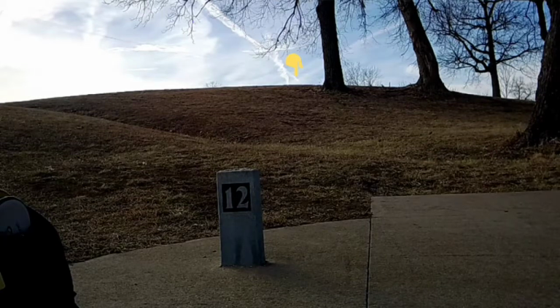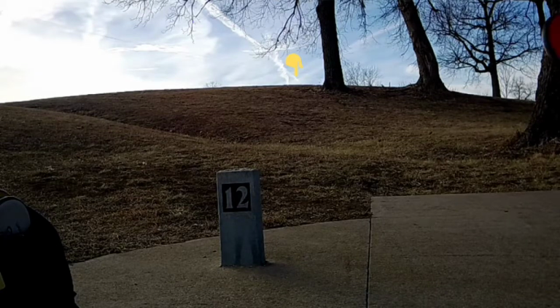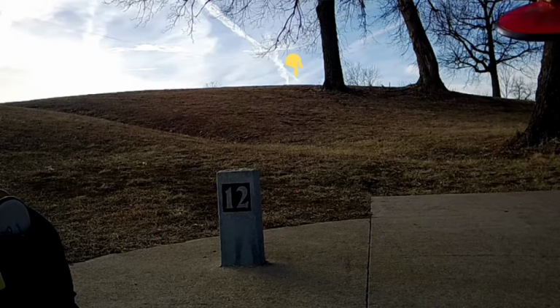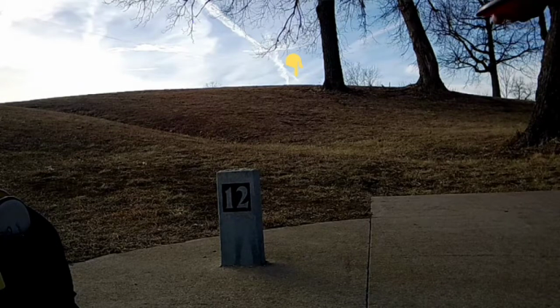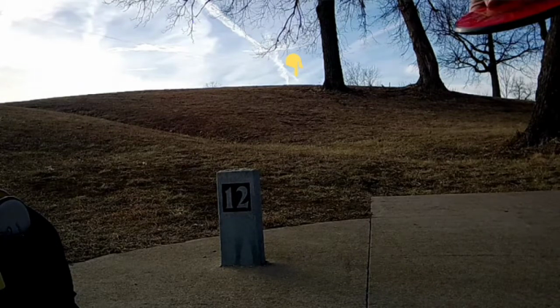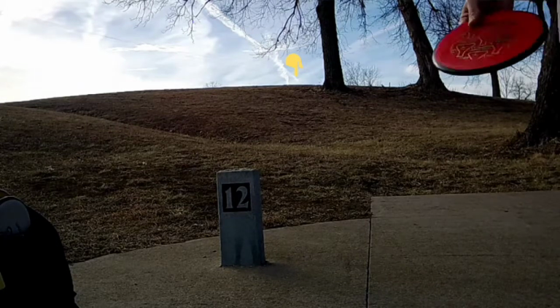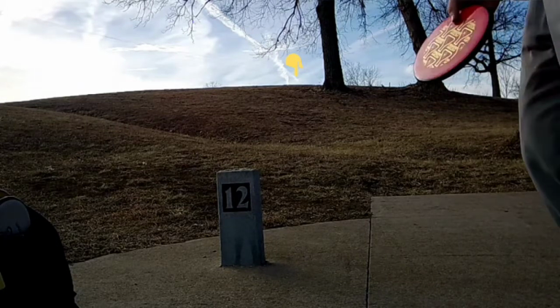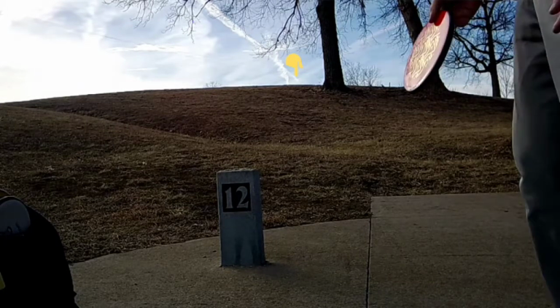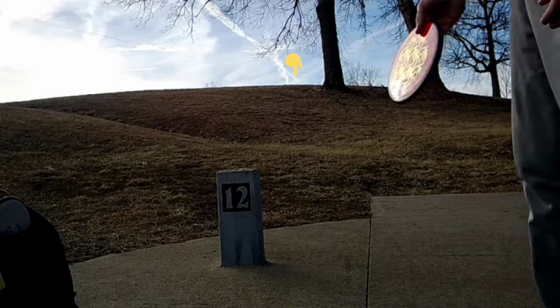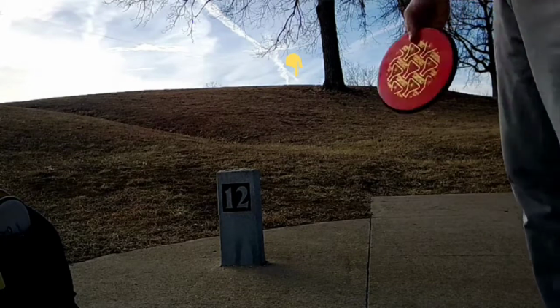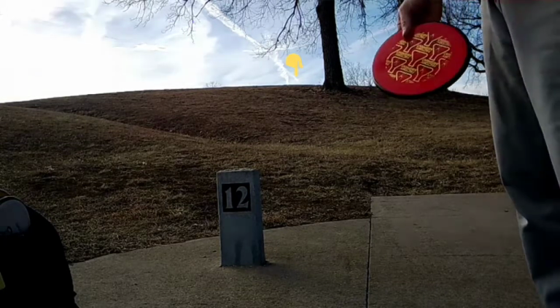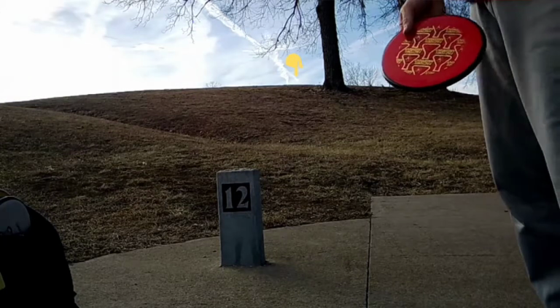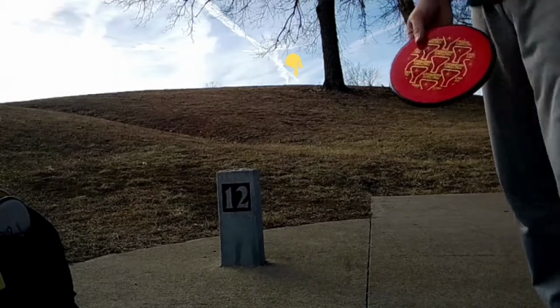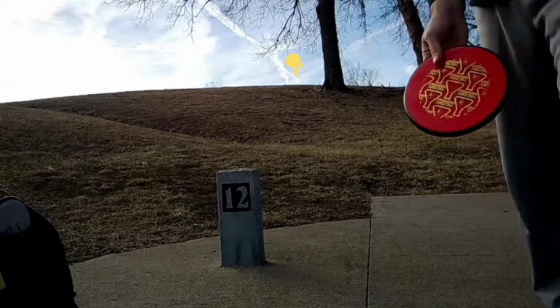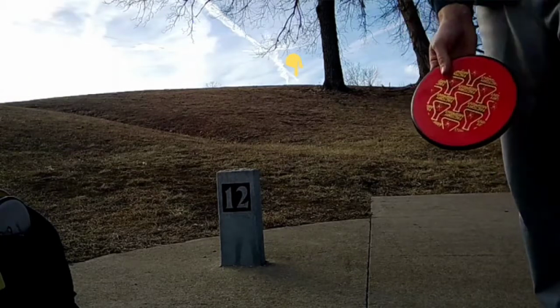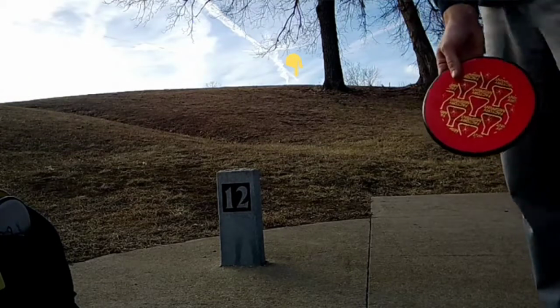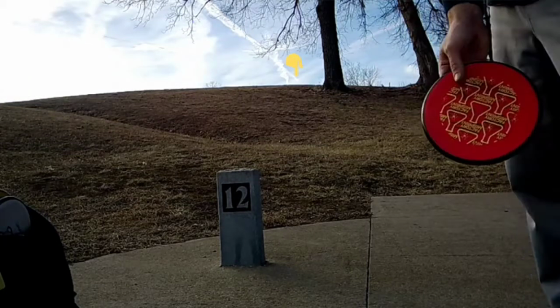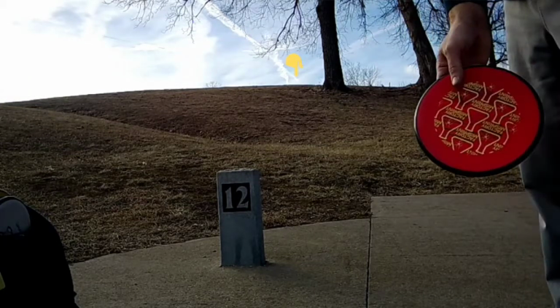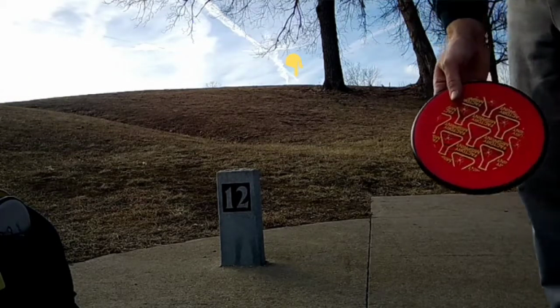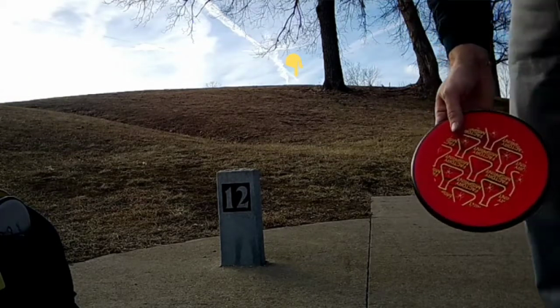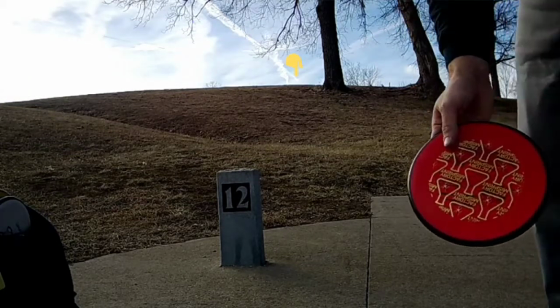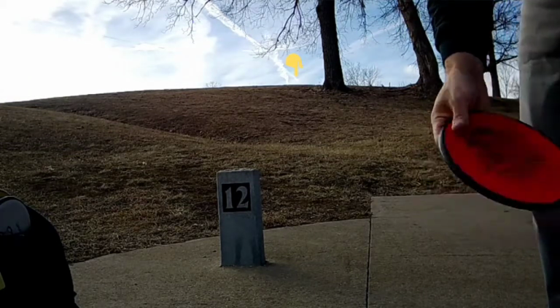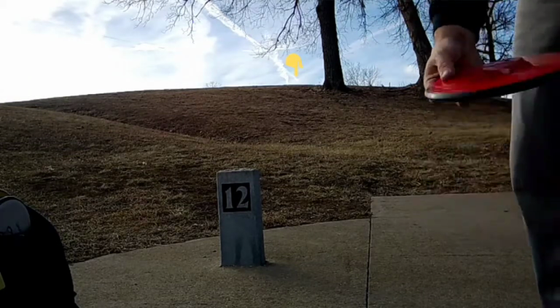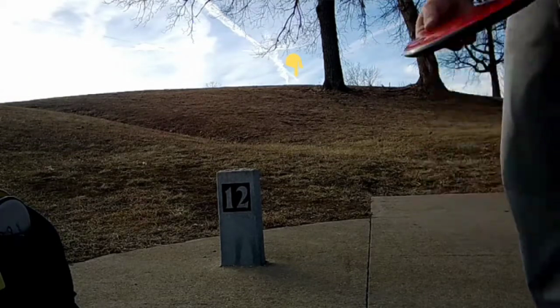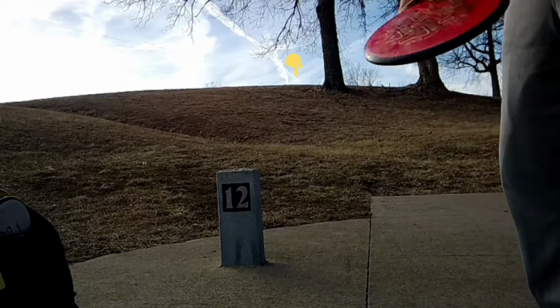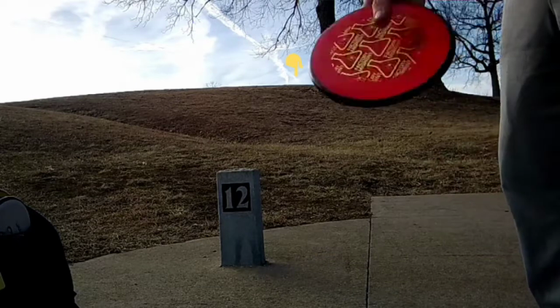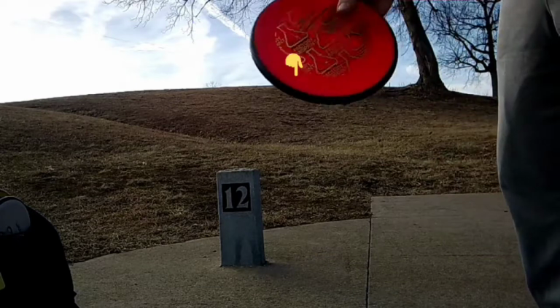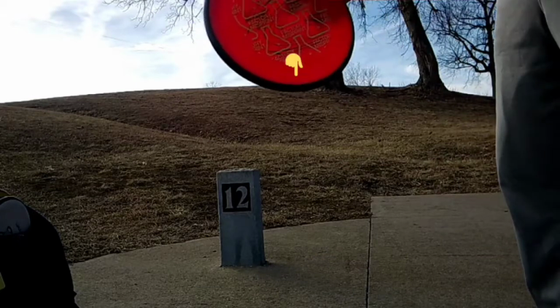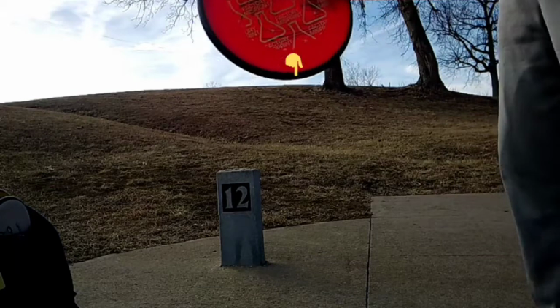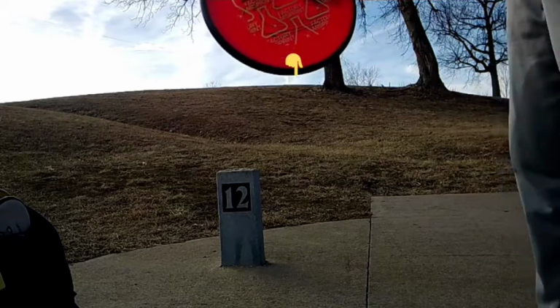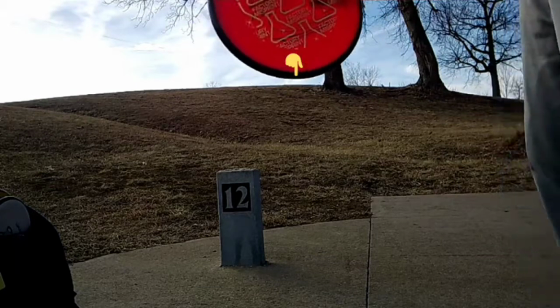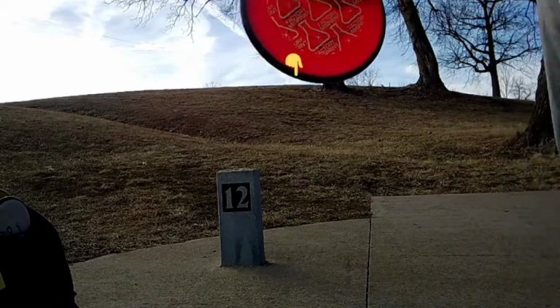Hole 12, straight up the fairway. Maybe 215 feet. Gonna throw the Vertex.